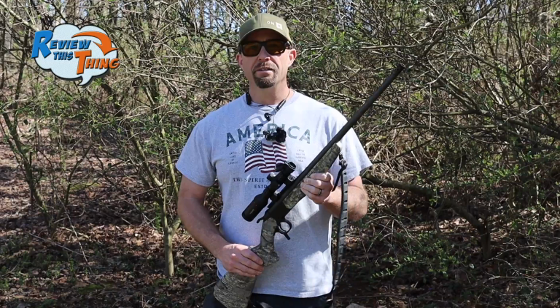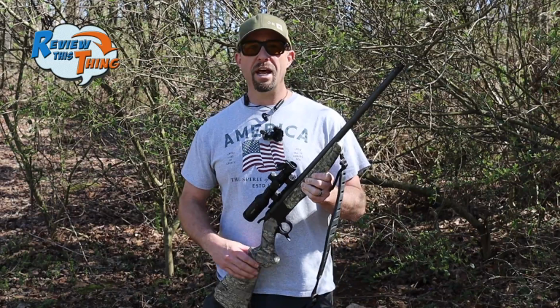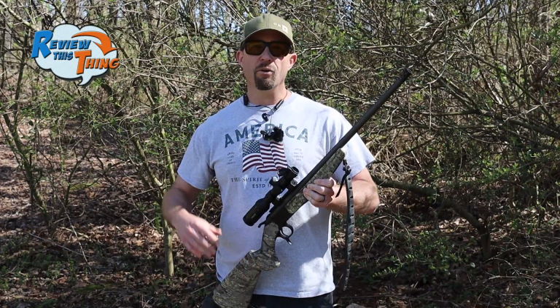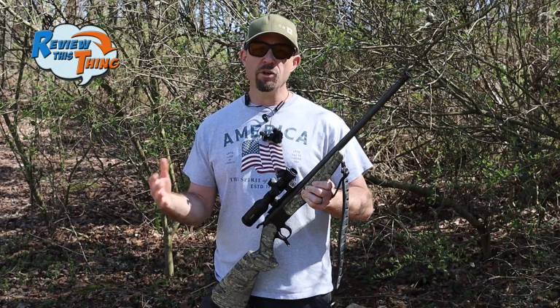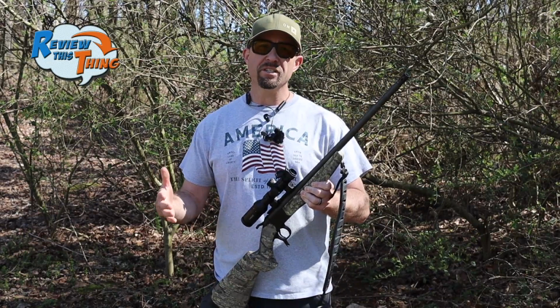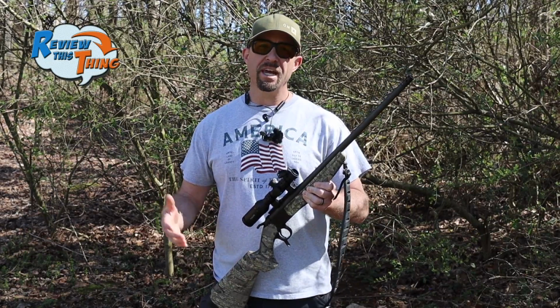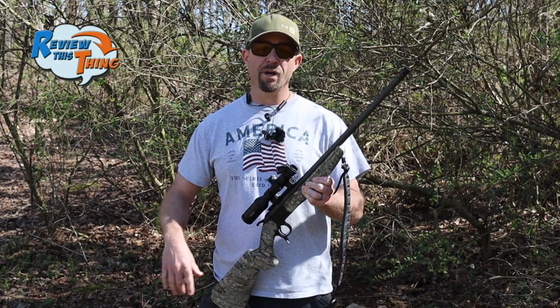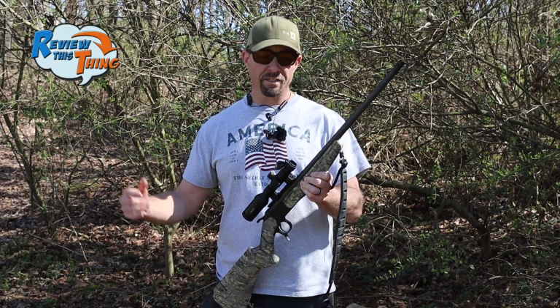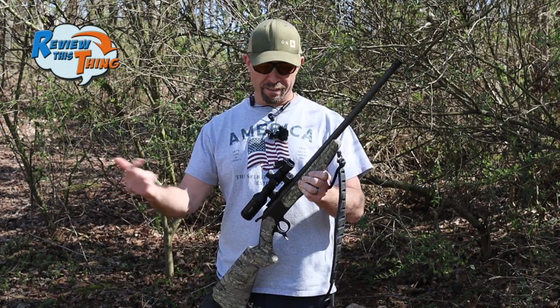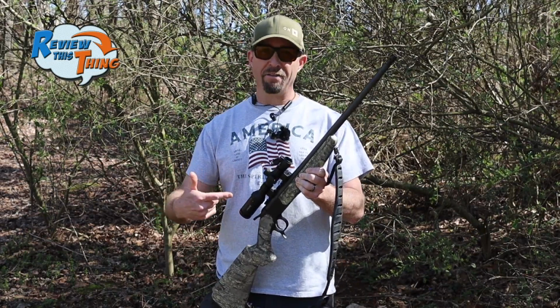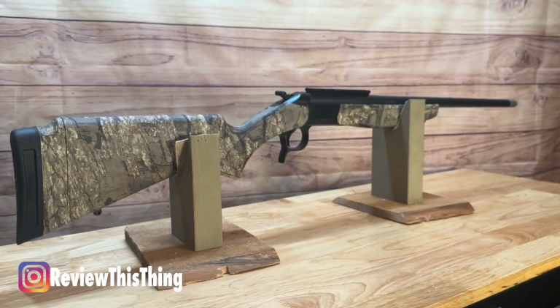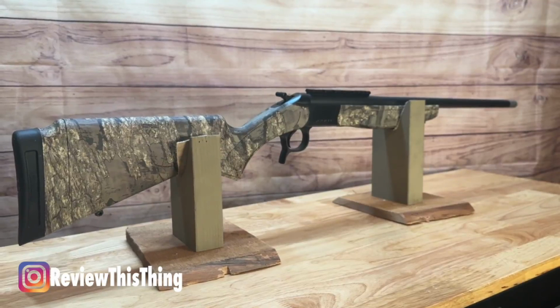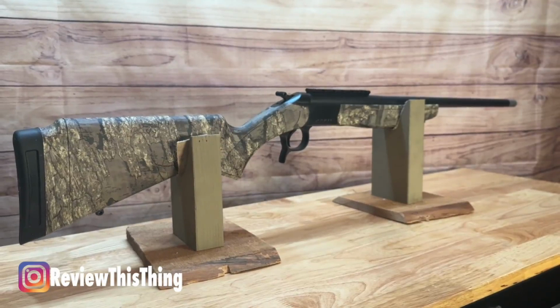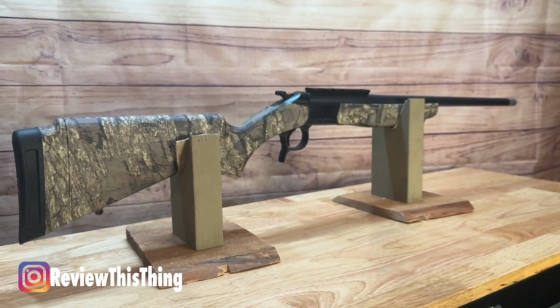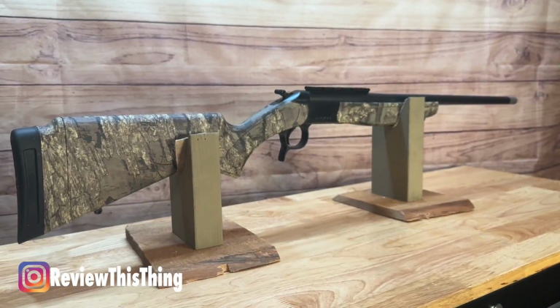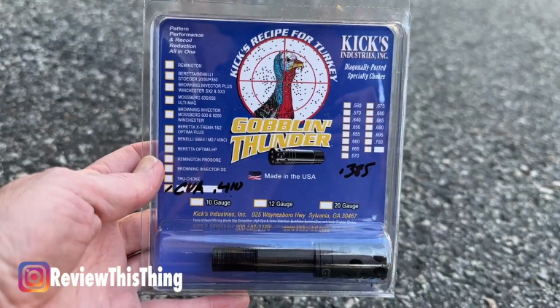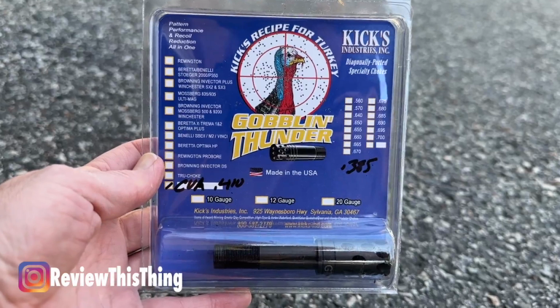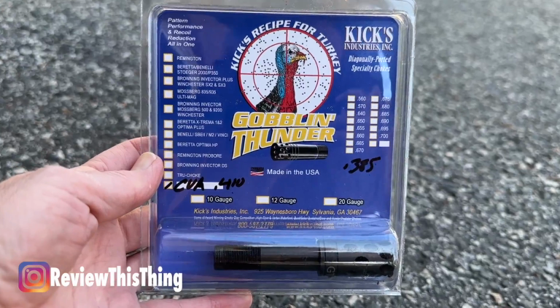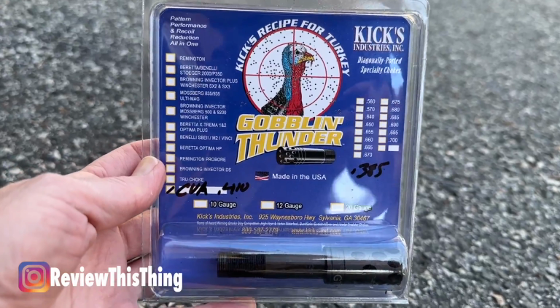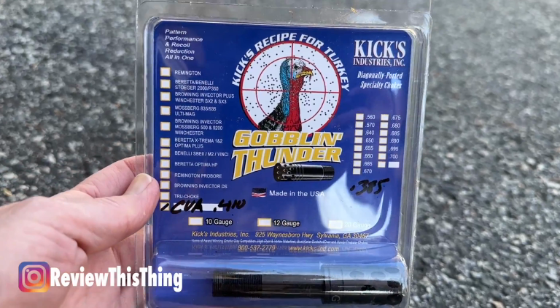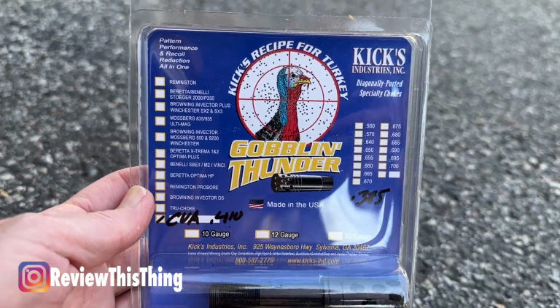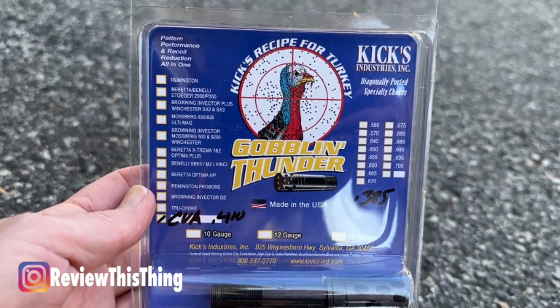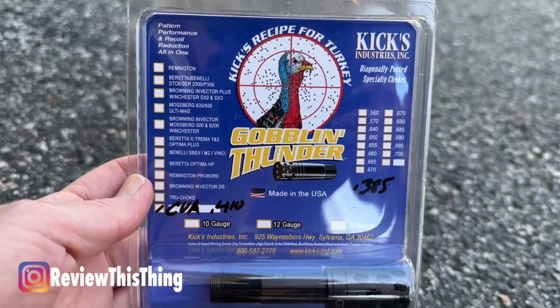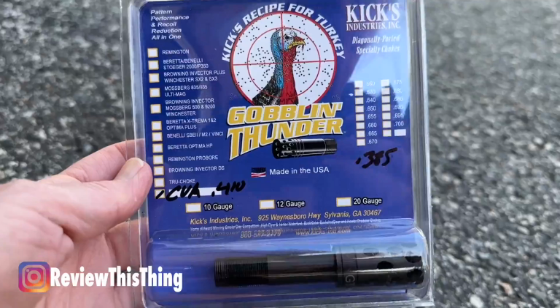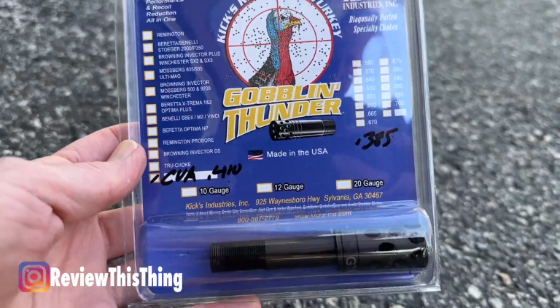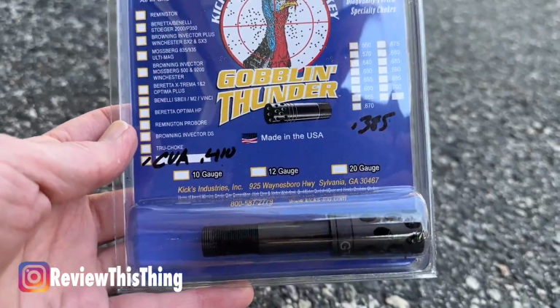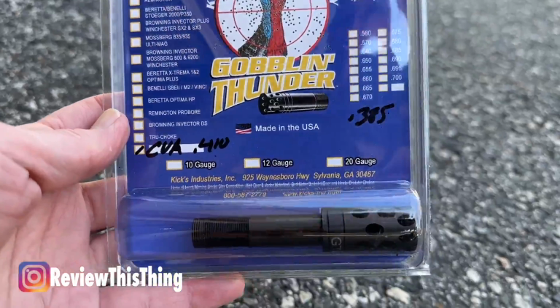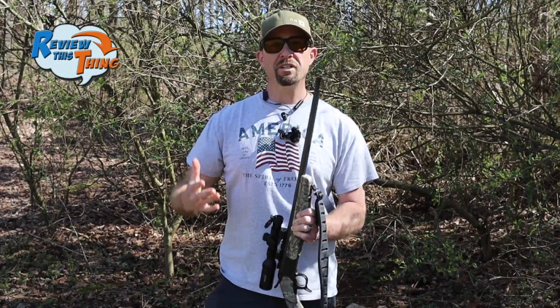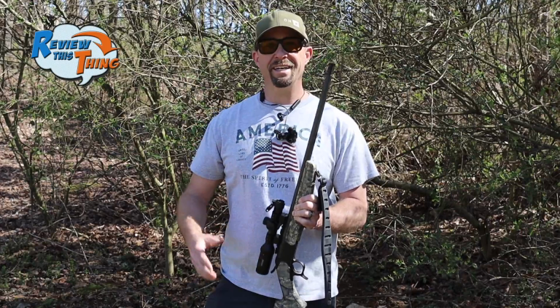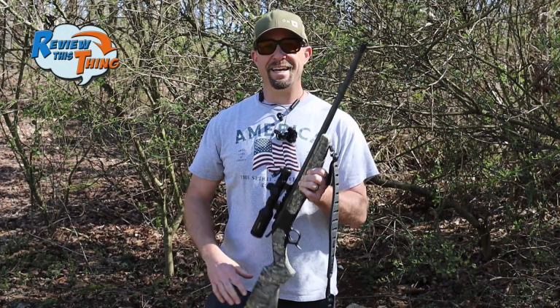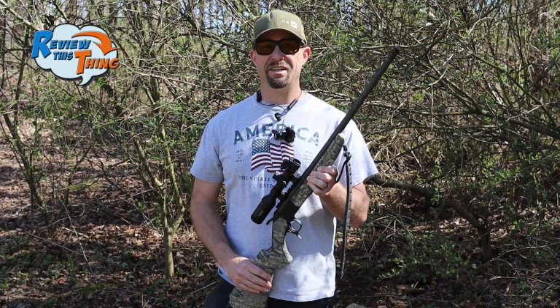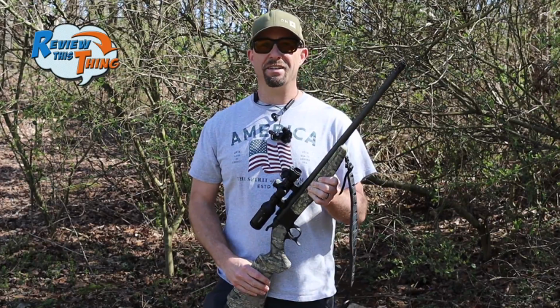Today on Review This Thing, we're going to test out the CVA Scout with this Kix Goblin Thunder Choke Tube in our 410 test series.